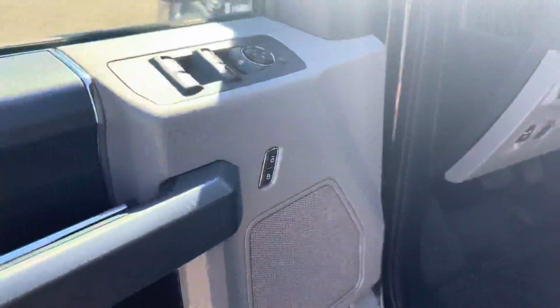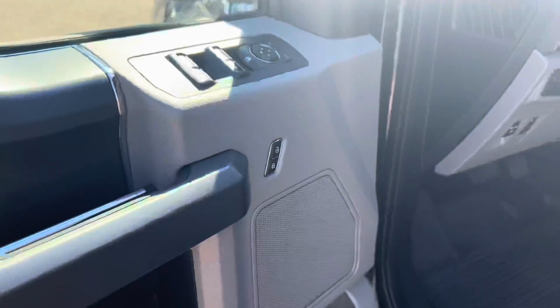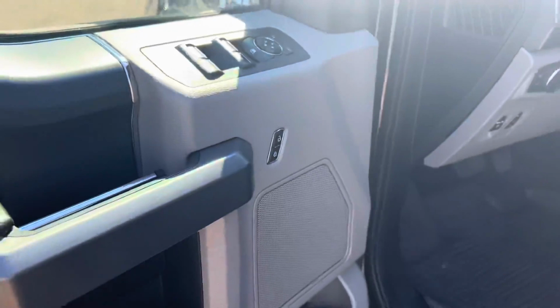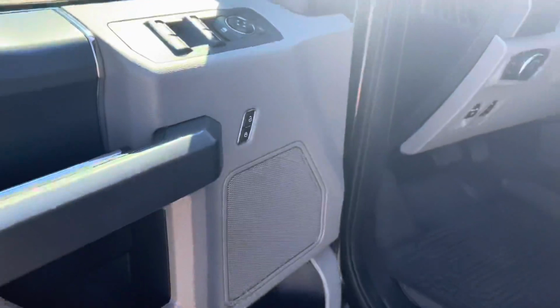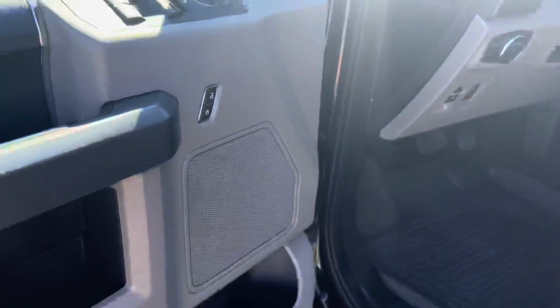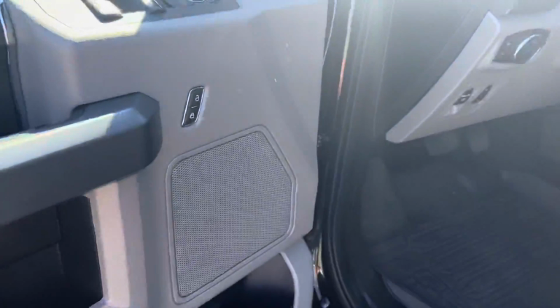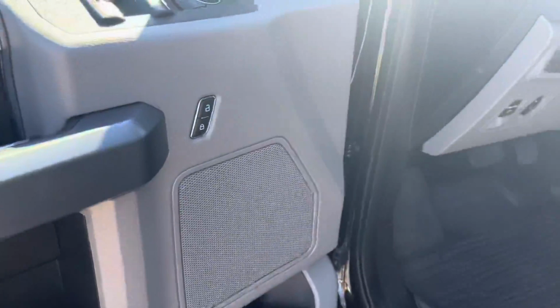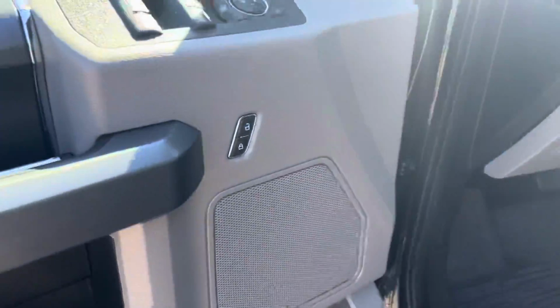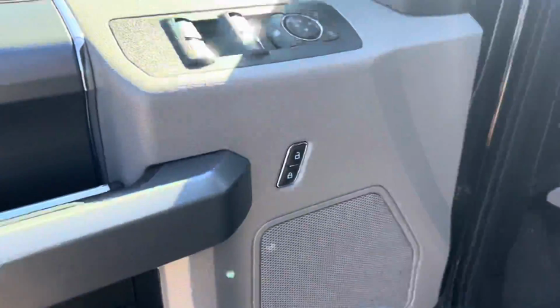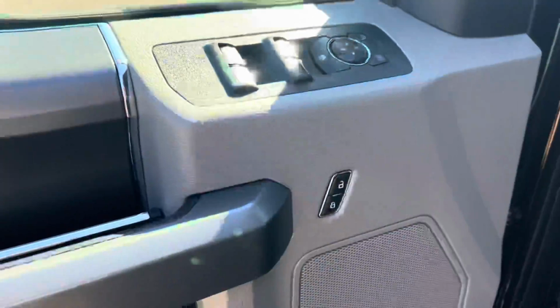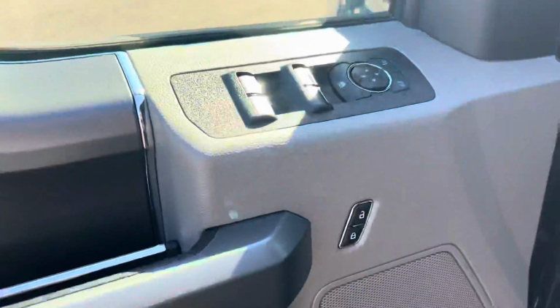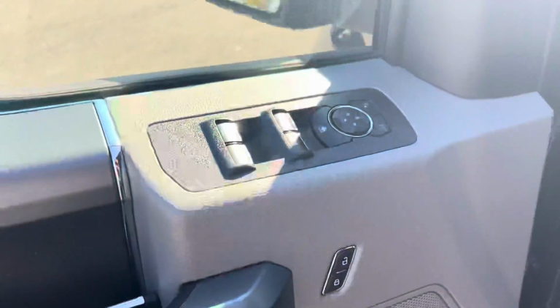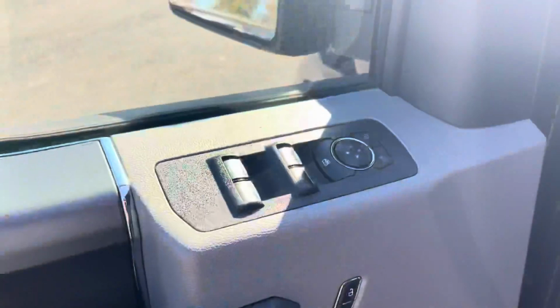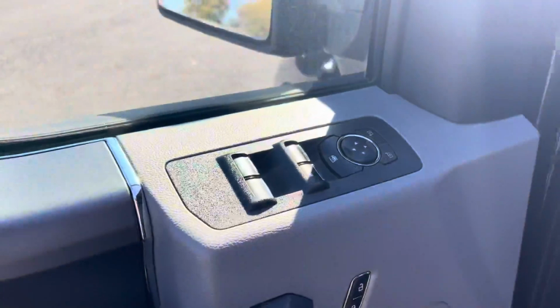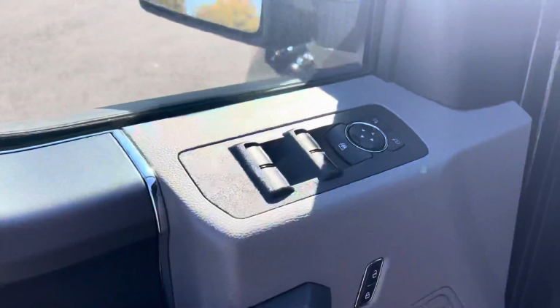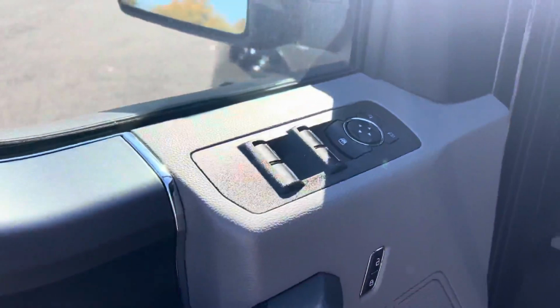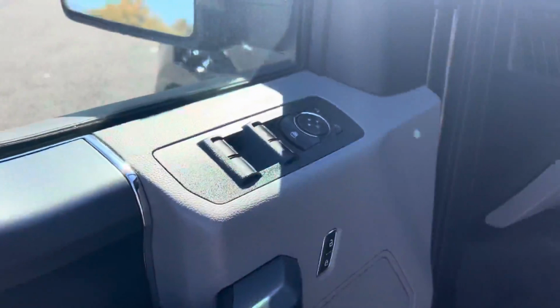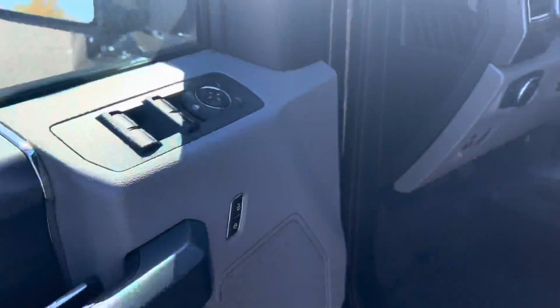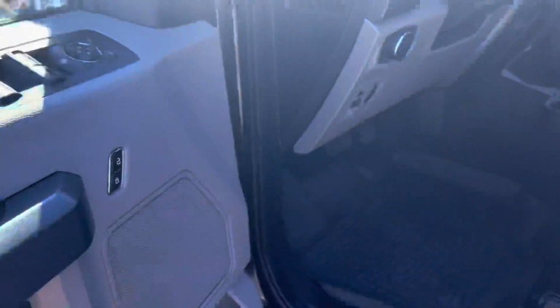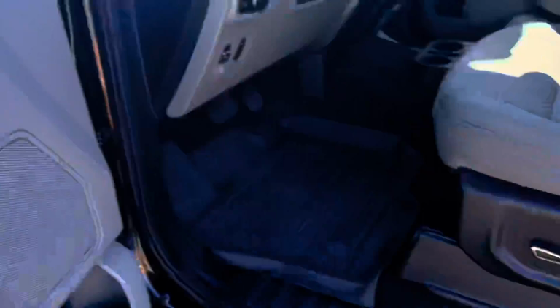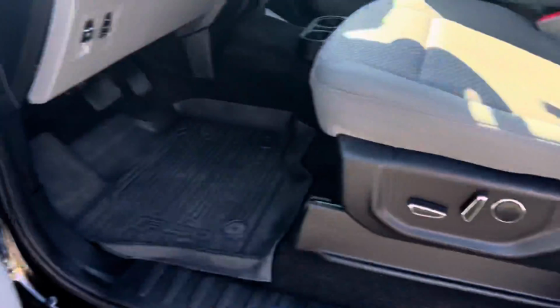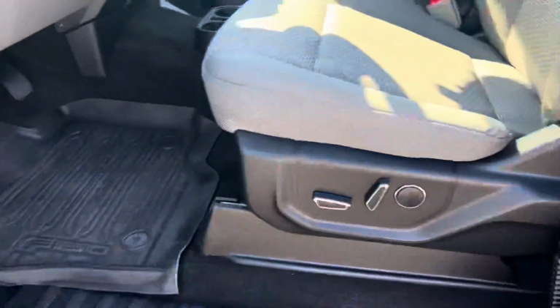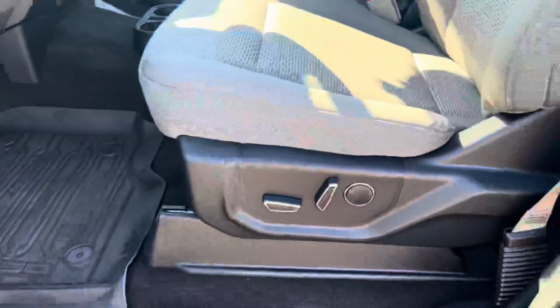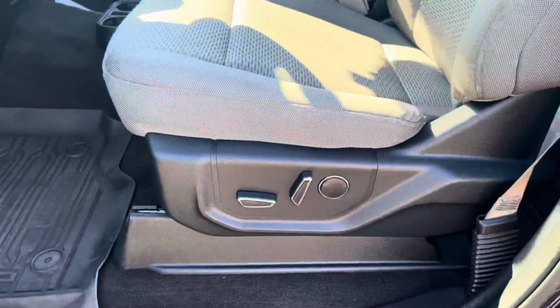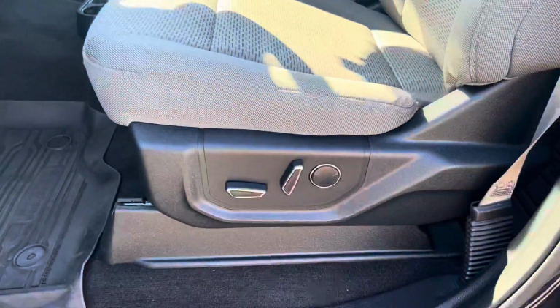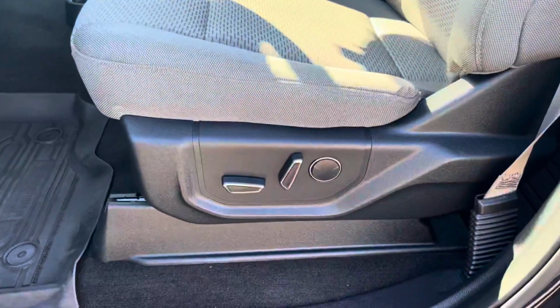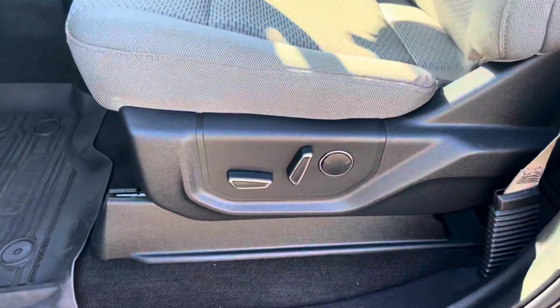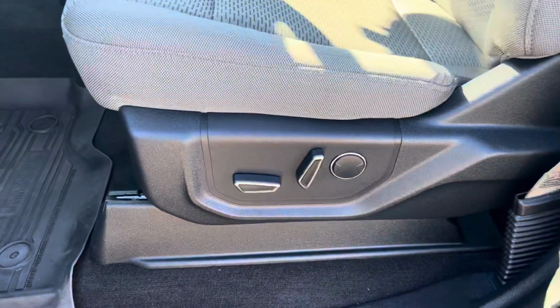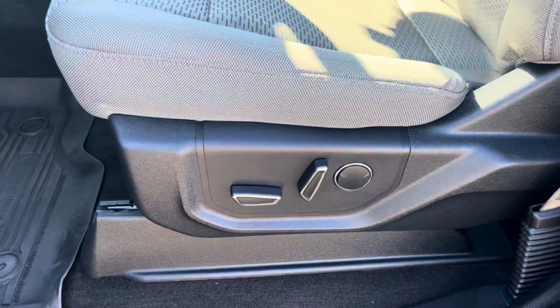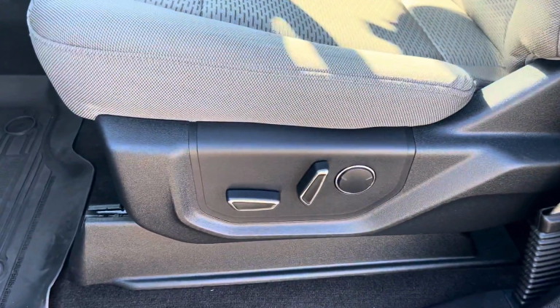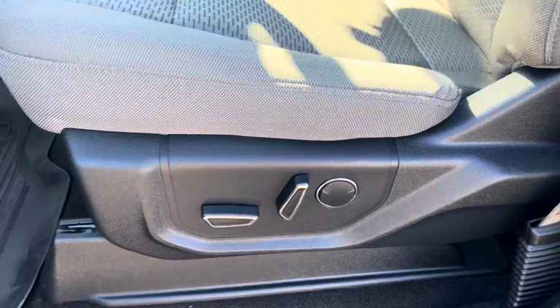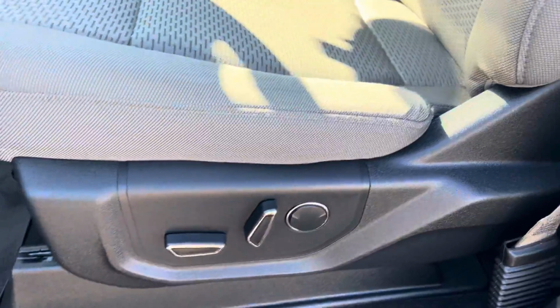Now we're in the front. Of course, you got your power locks, your power windows, power mirrors, as well as your power seats.